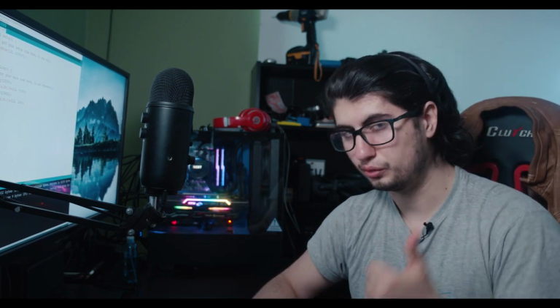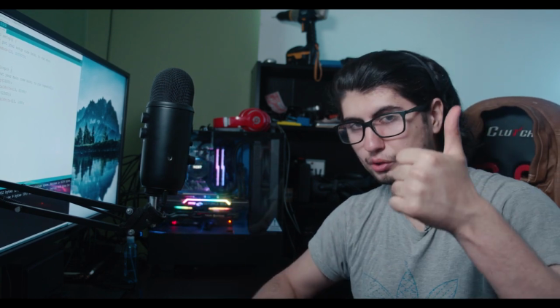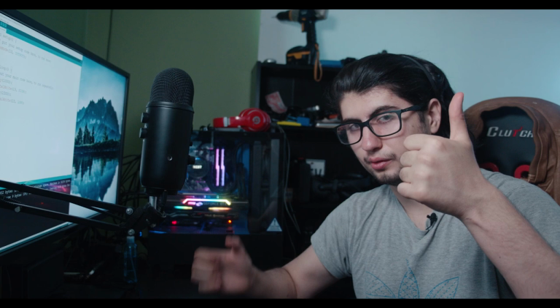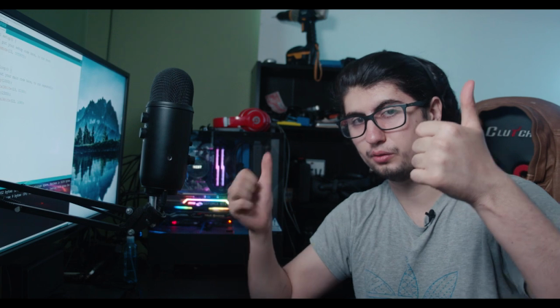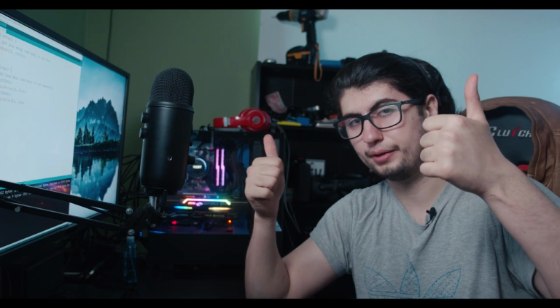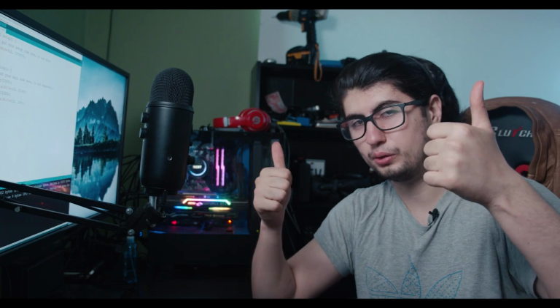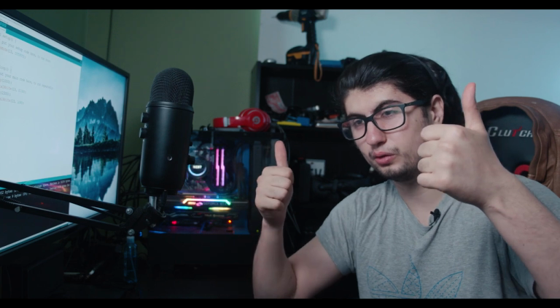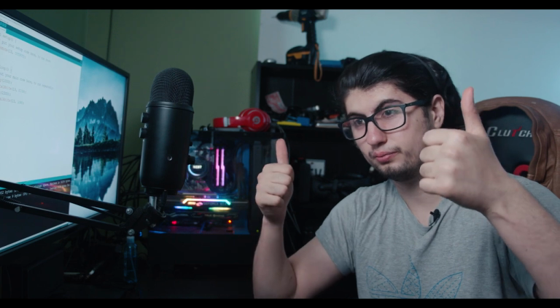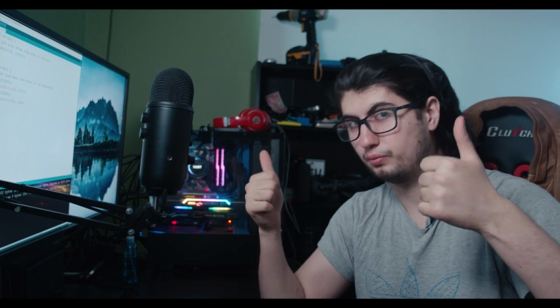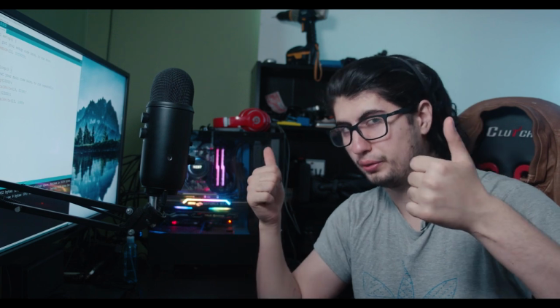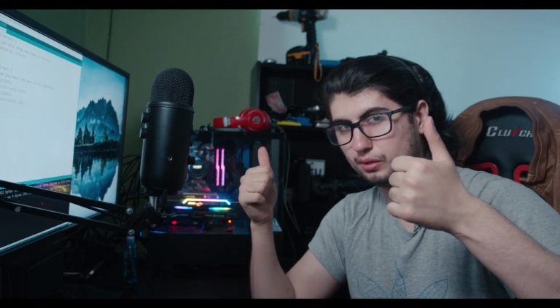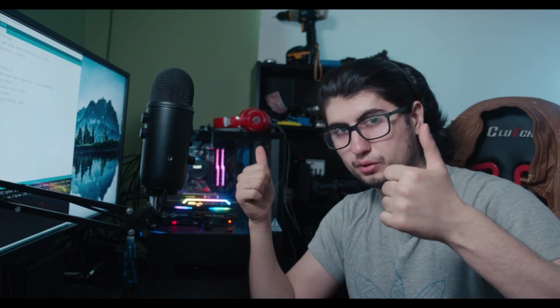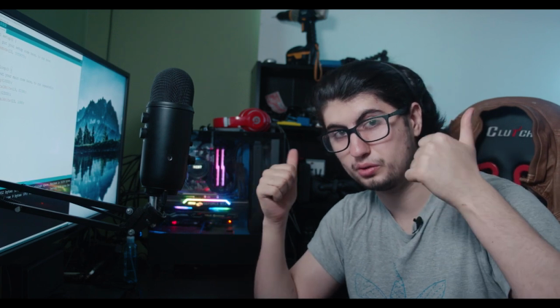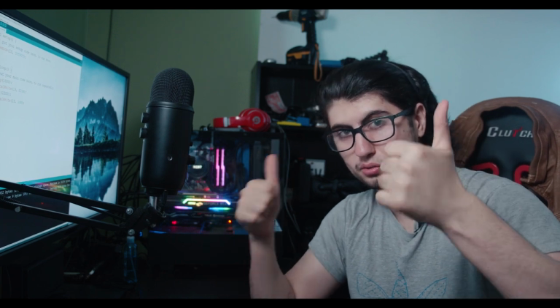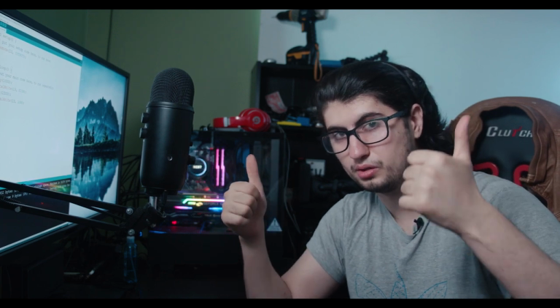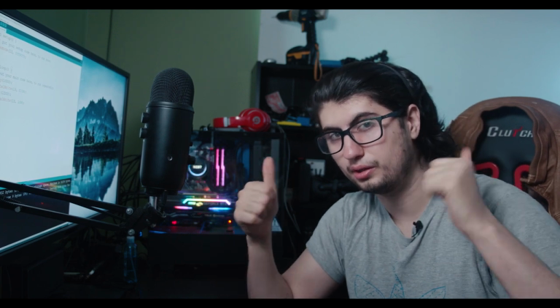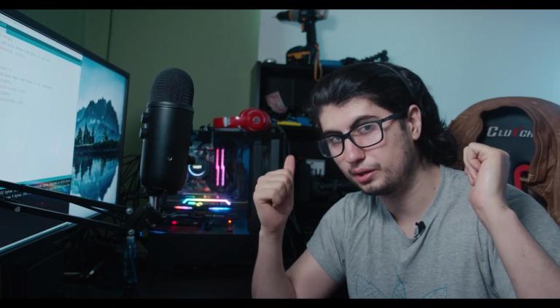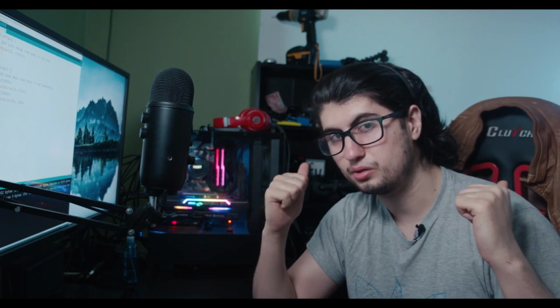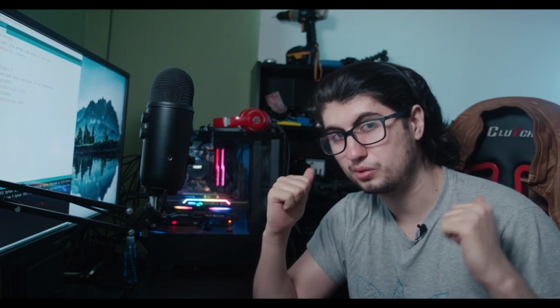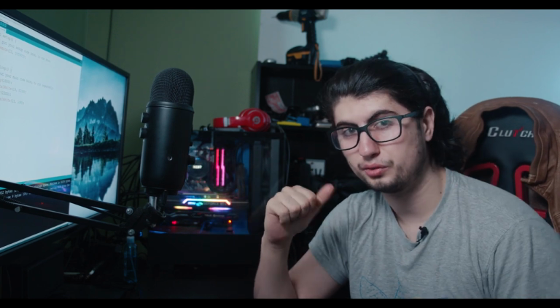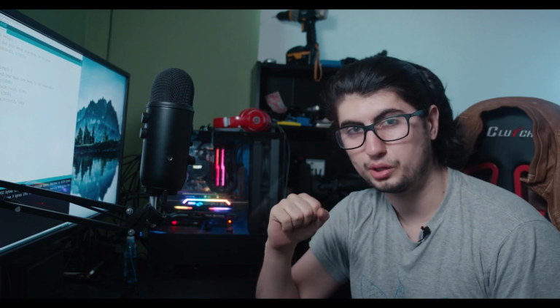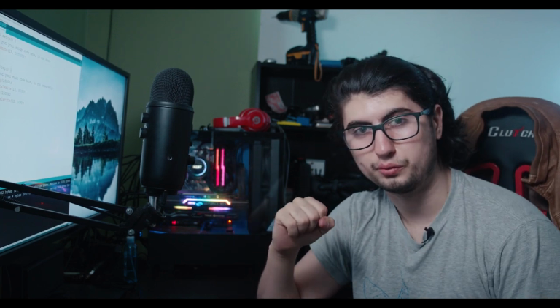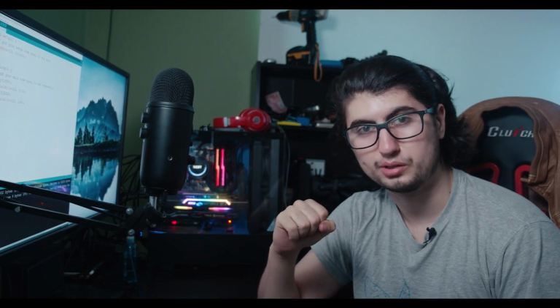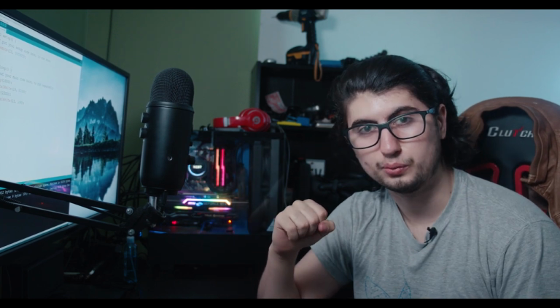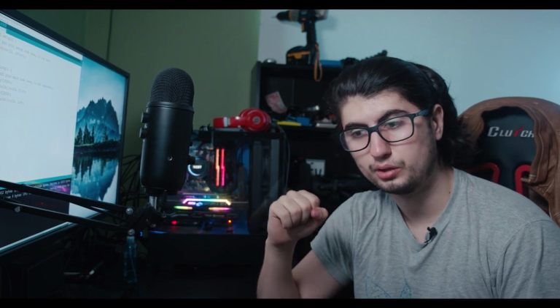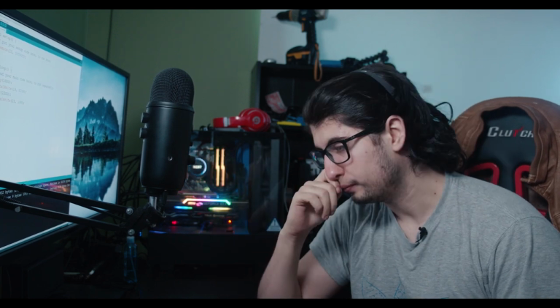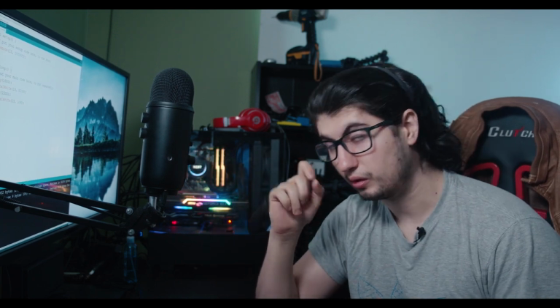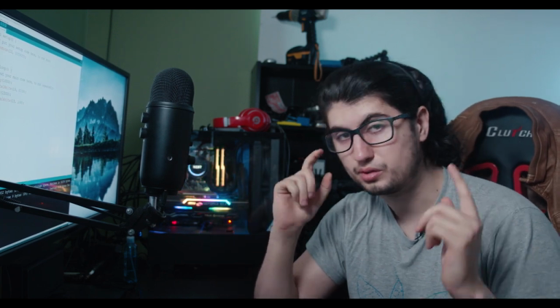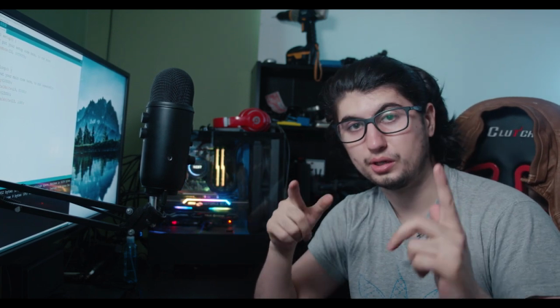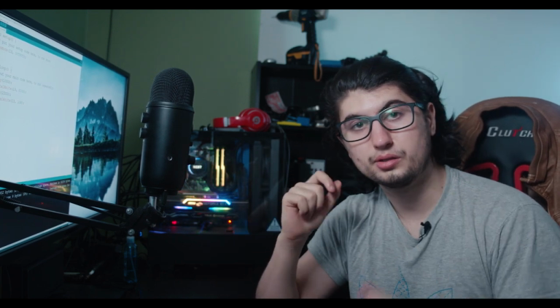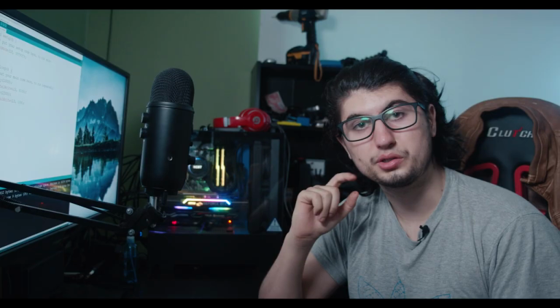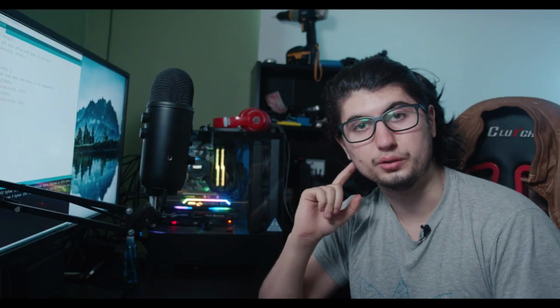If you enjoyed the video and it helped you out, maybe check out those resources, give it a like, and subscribe to the channel if you want to see more. I want to see you guys in the next one.